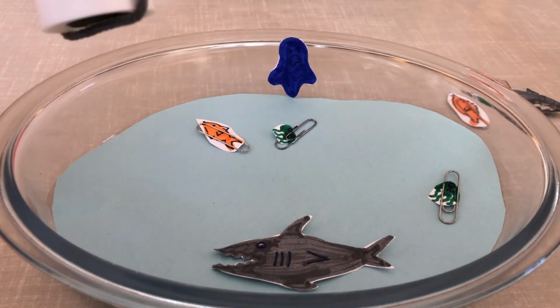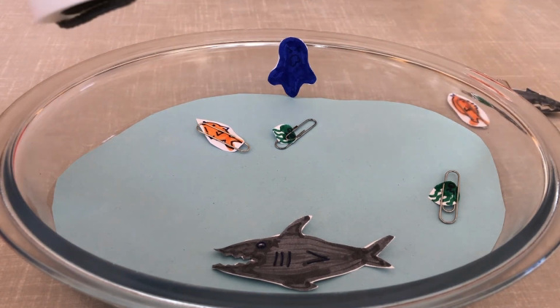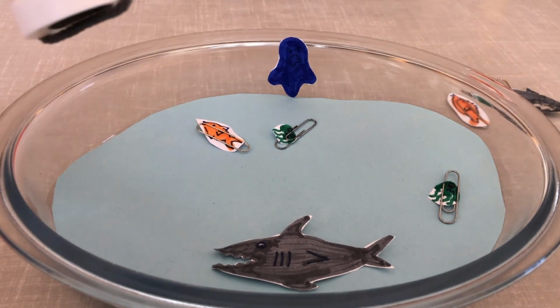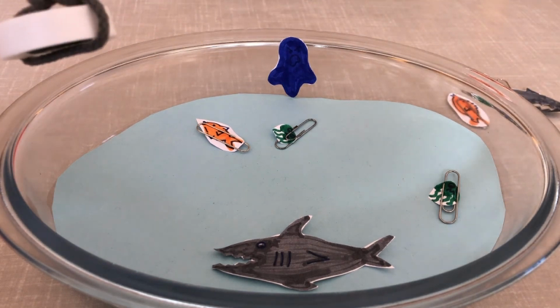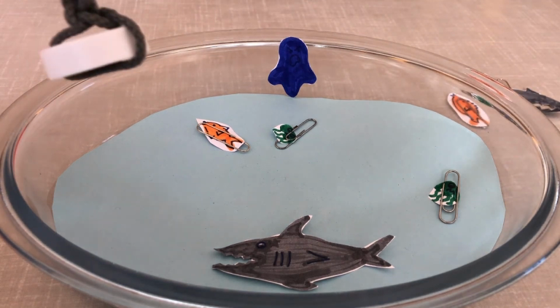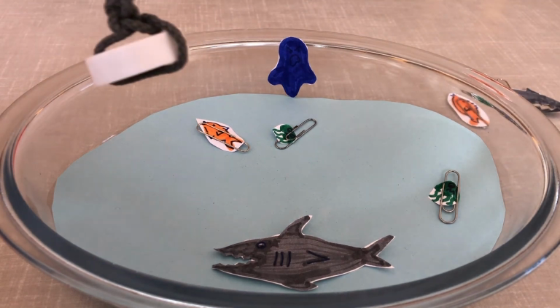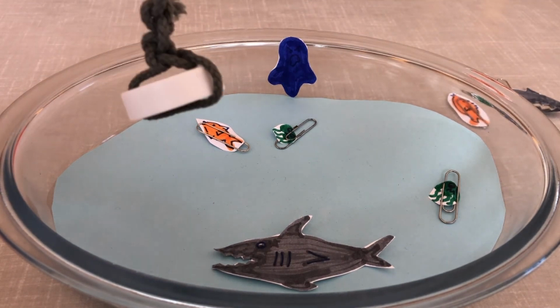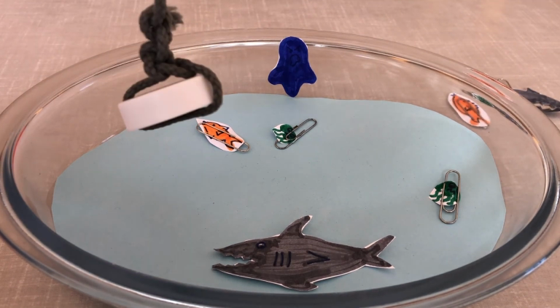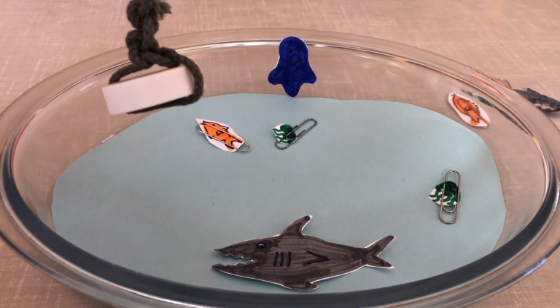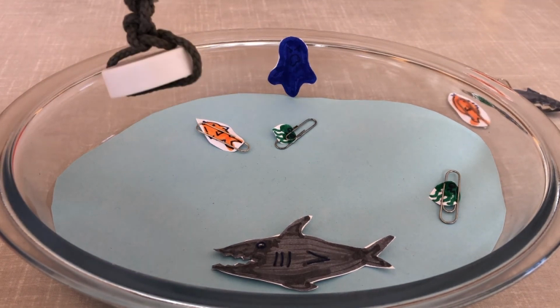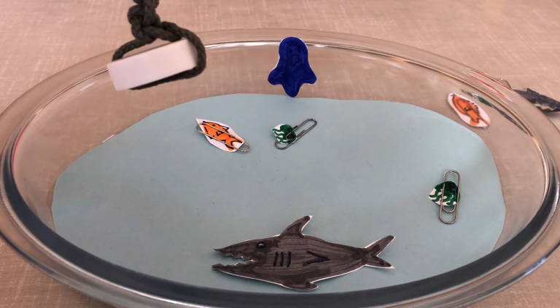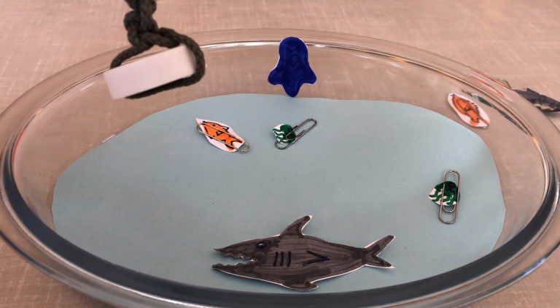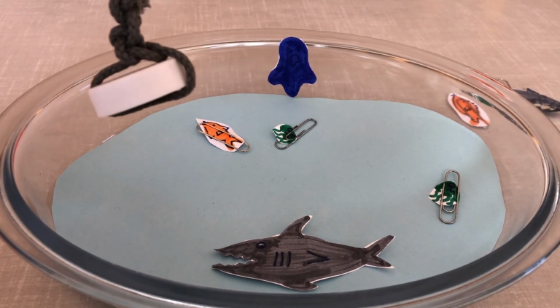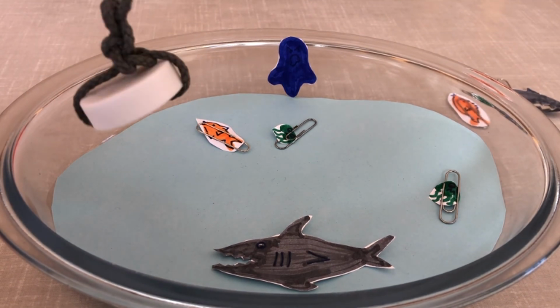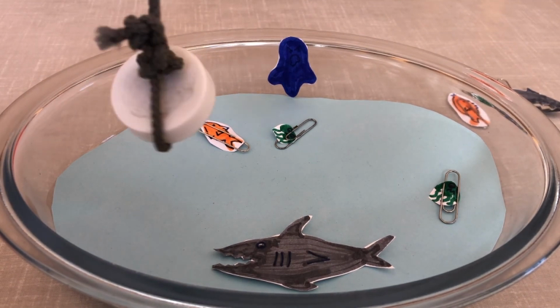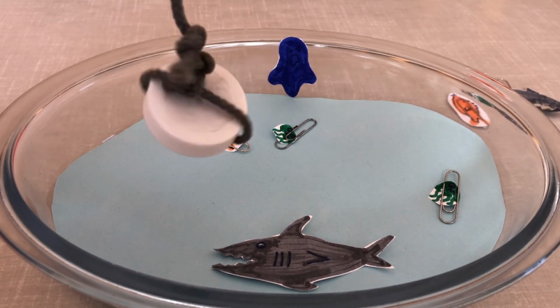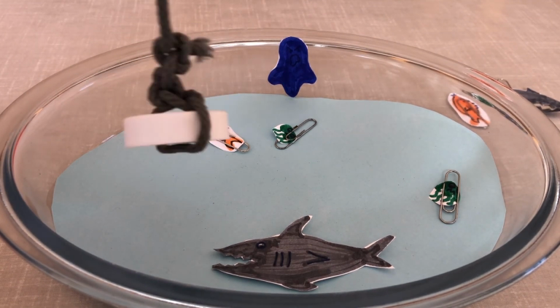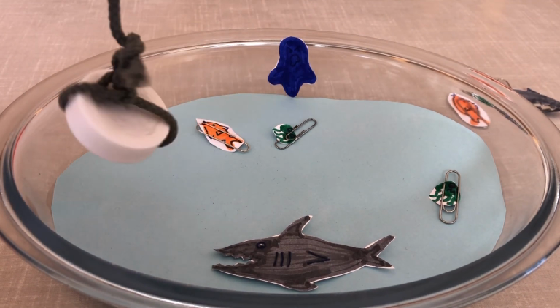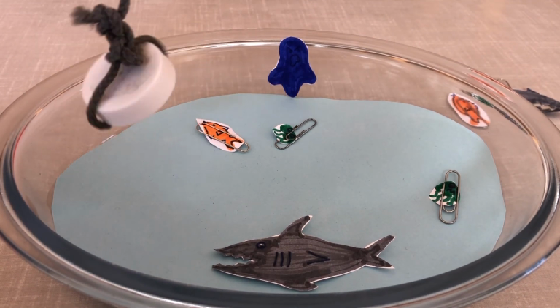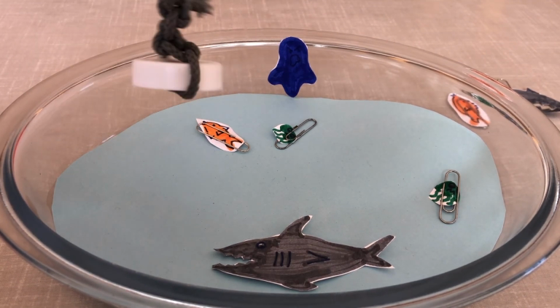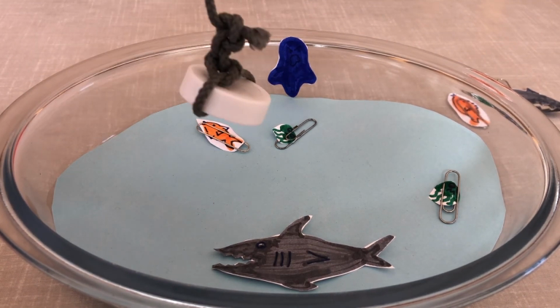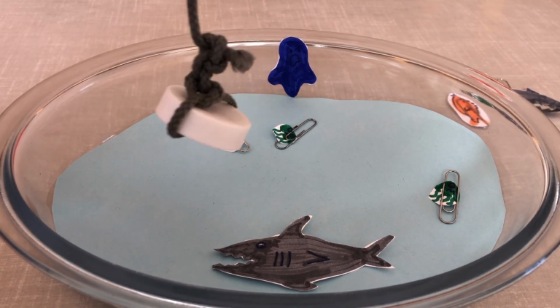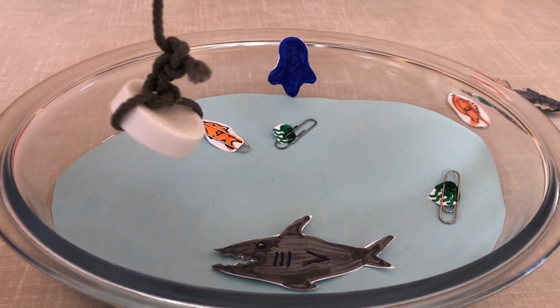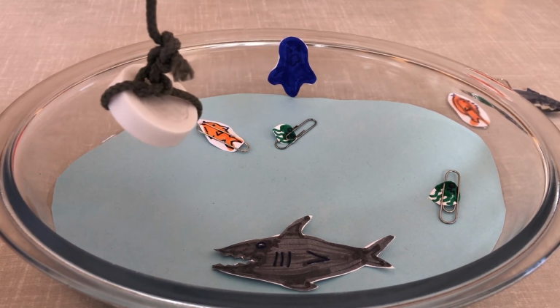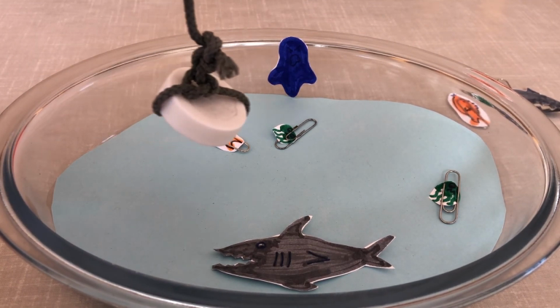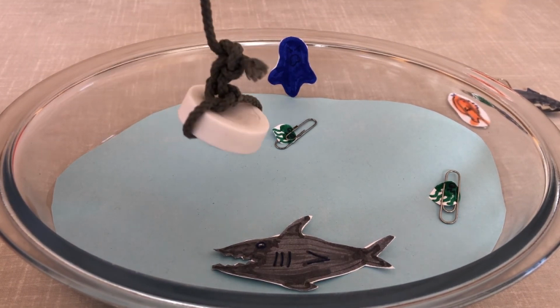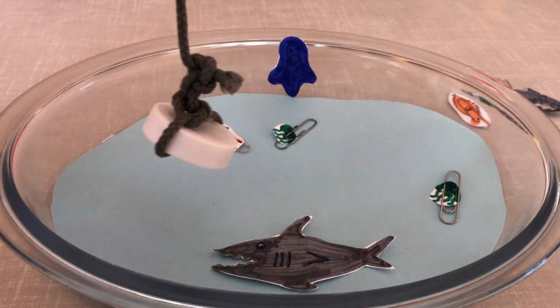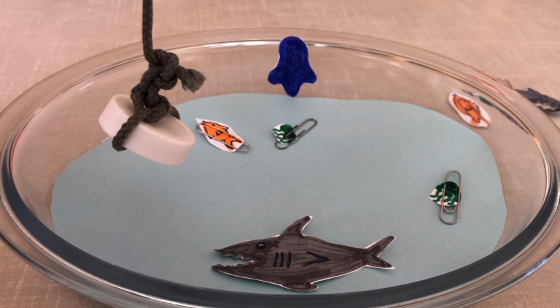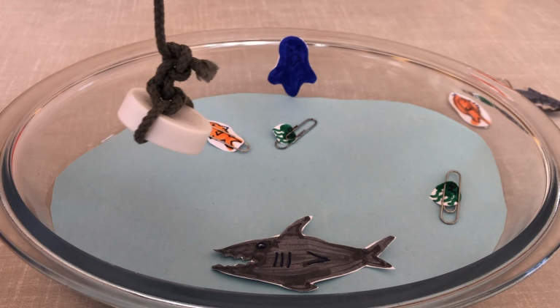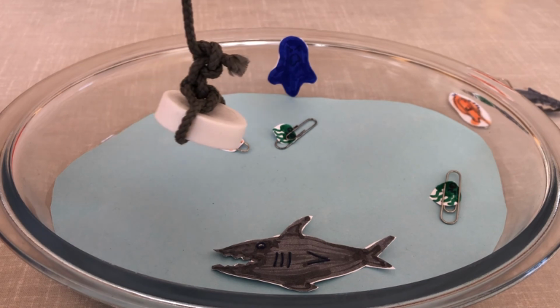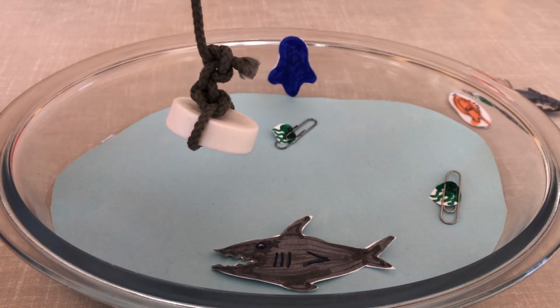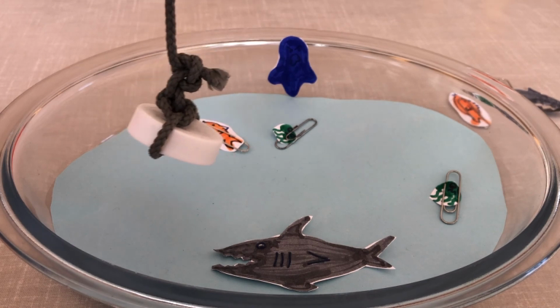Have a go — explore what magnetic games you can make. Good luck, scientists!